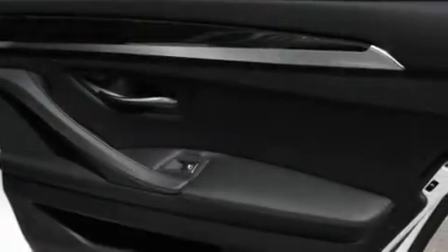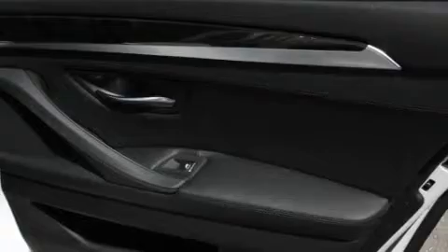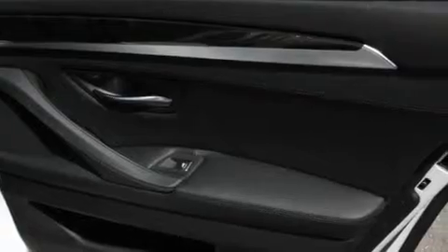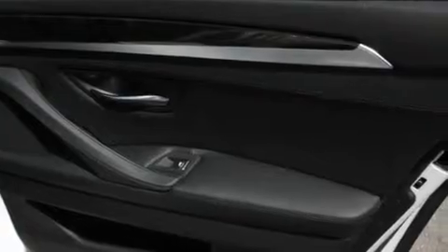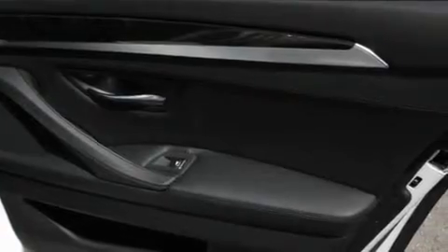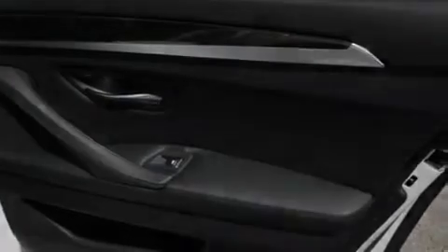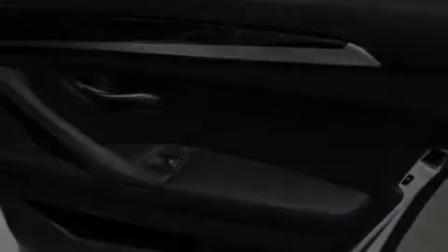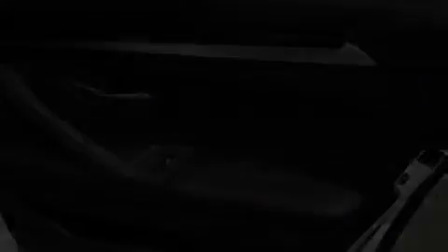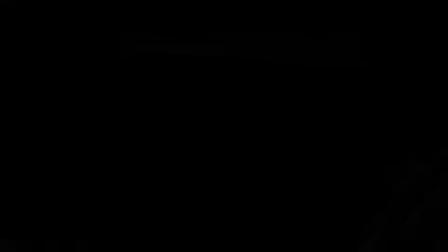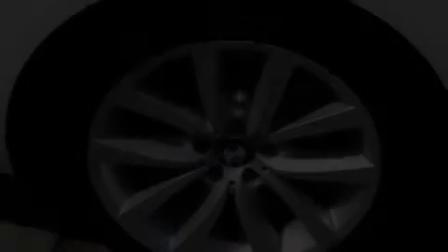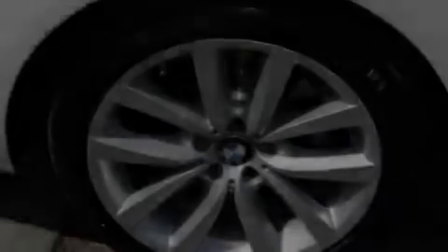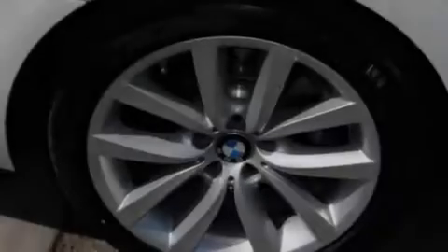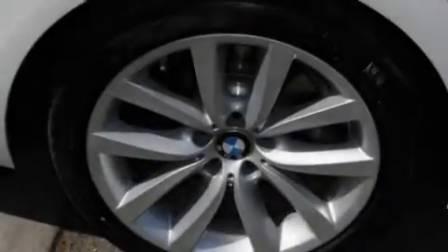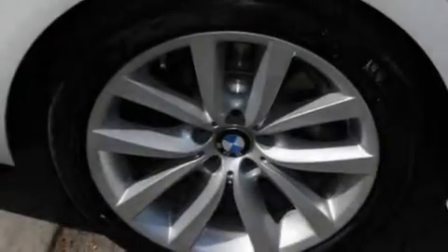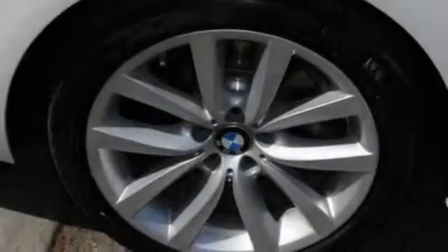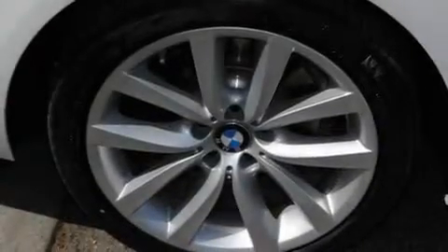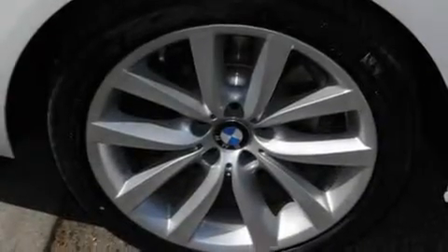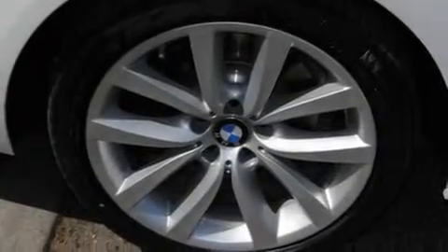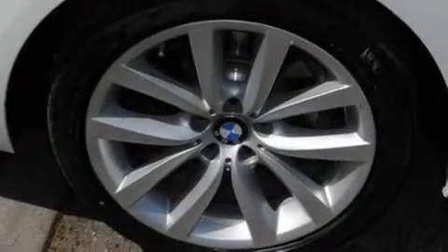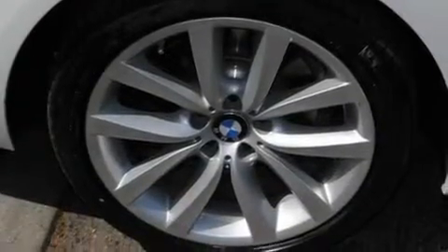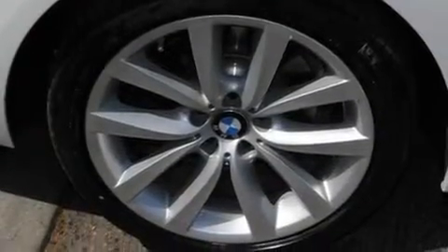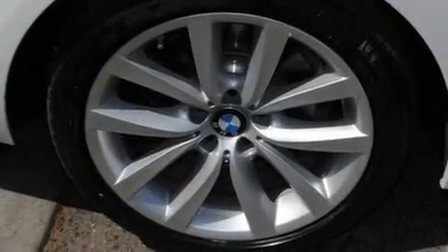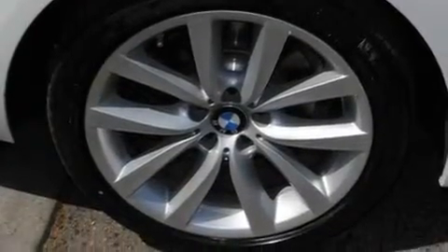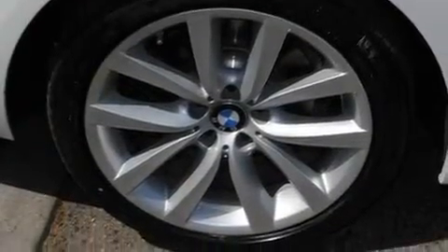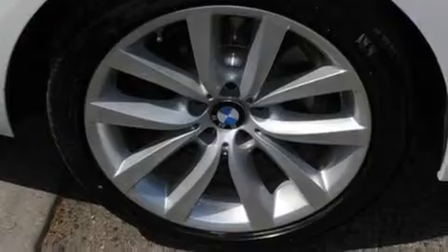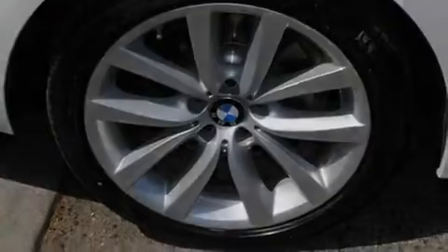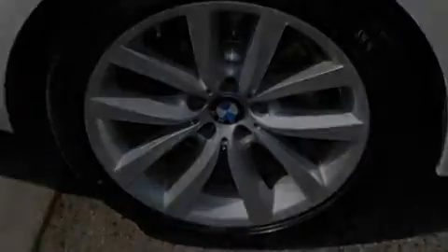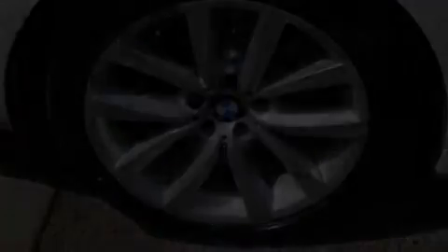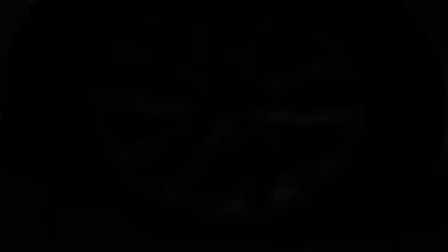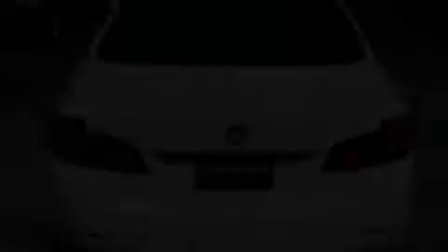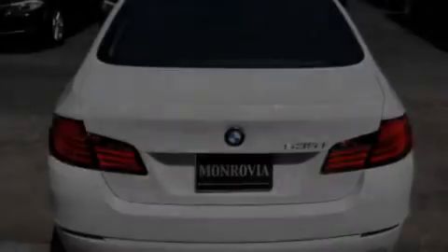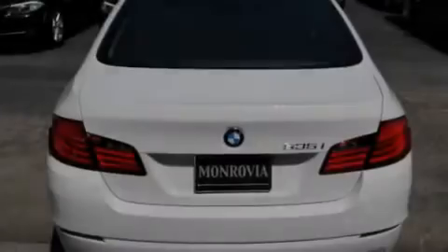With an EPA estimated rating of 28 miles per gallon on the highway, this automobile is clearly a fuel-efficient choice.